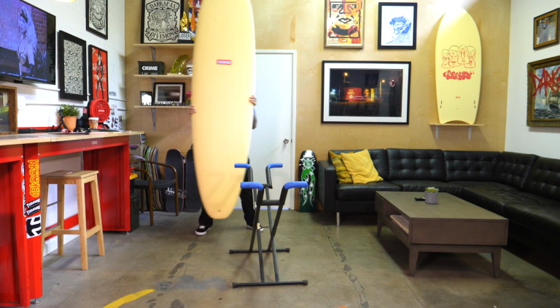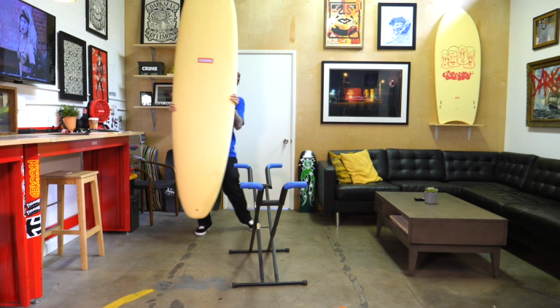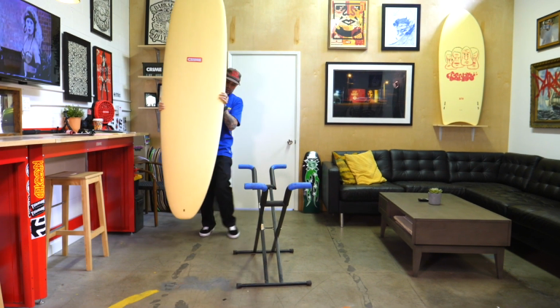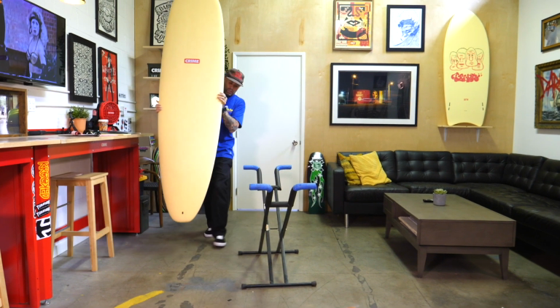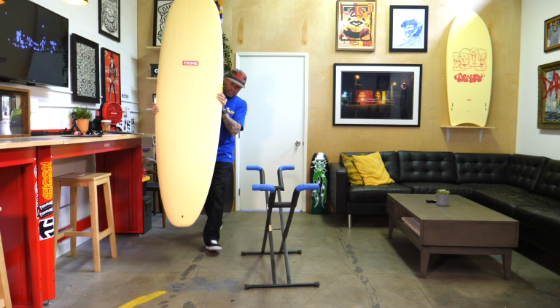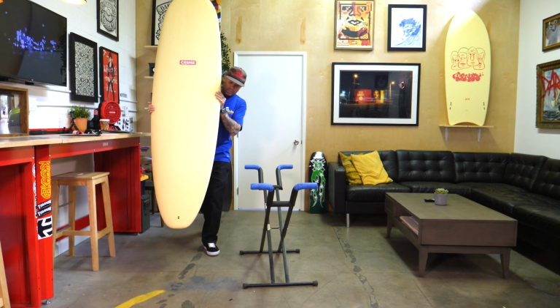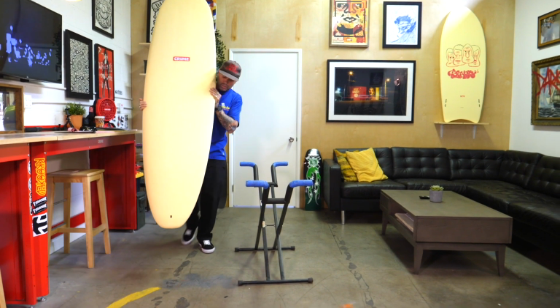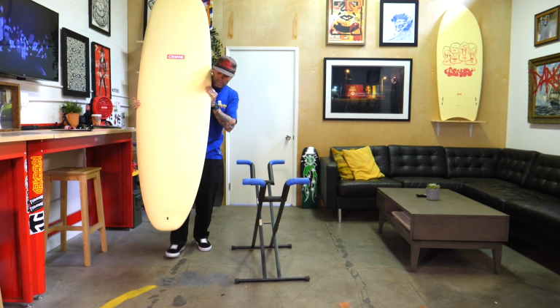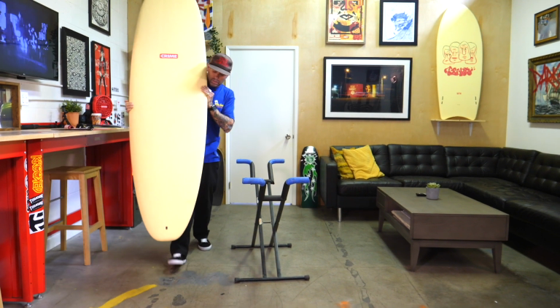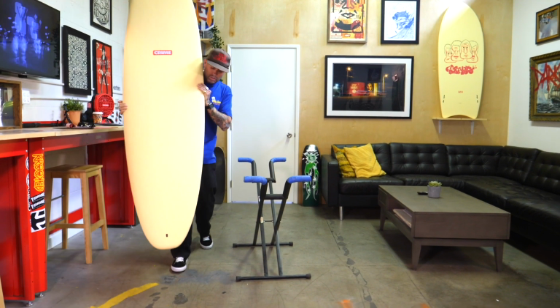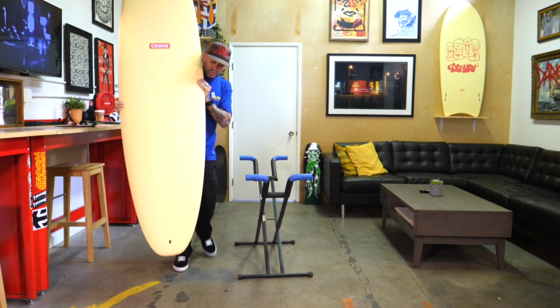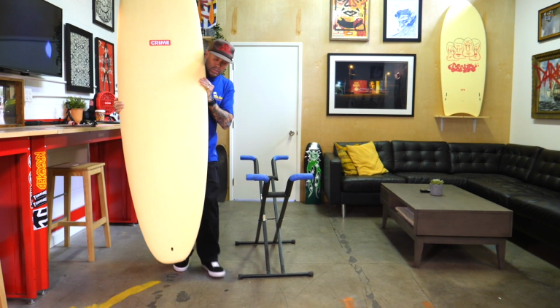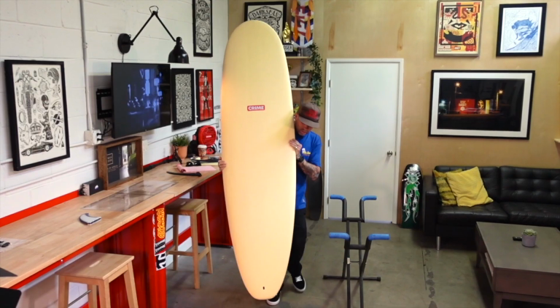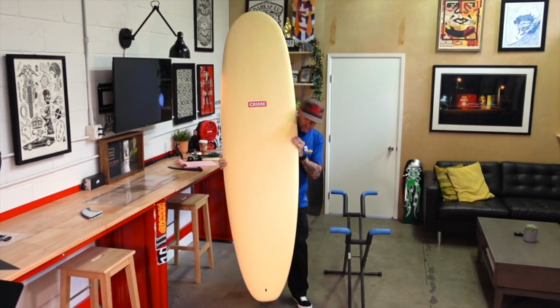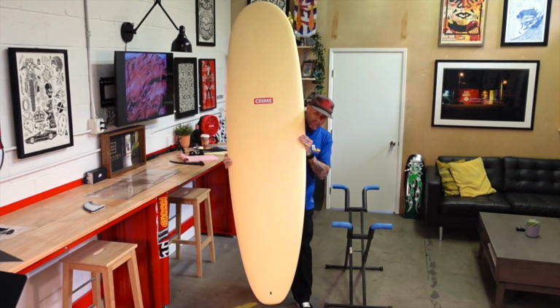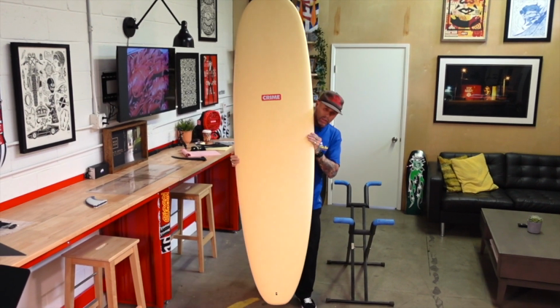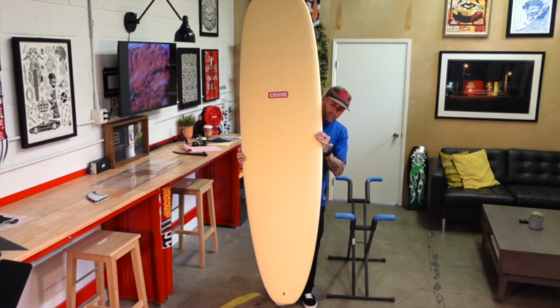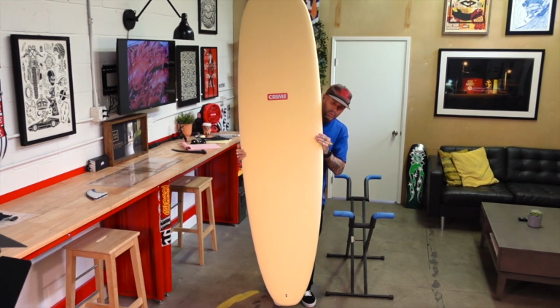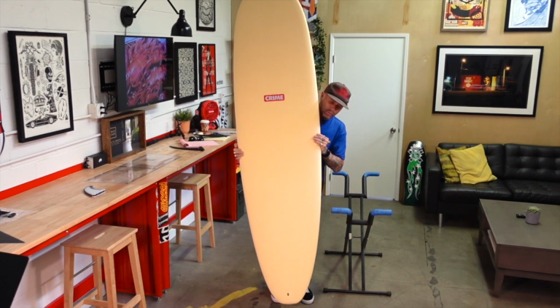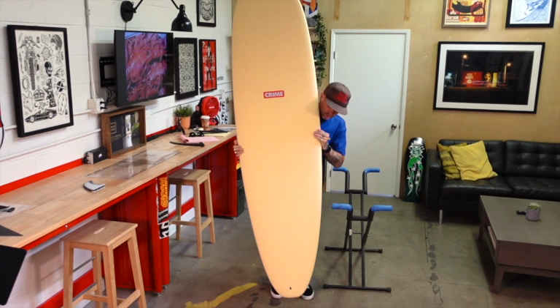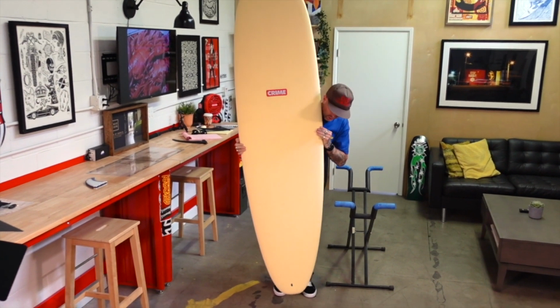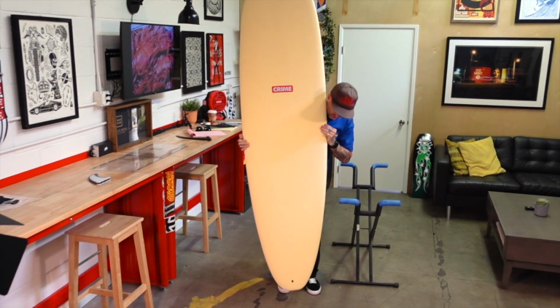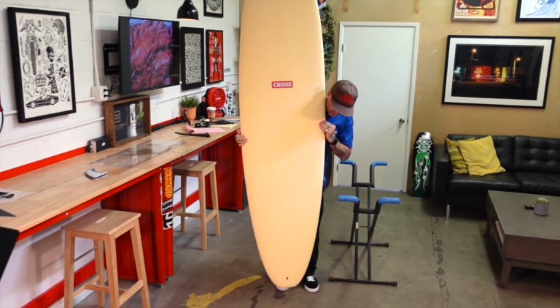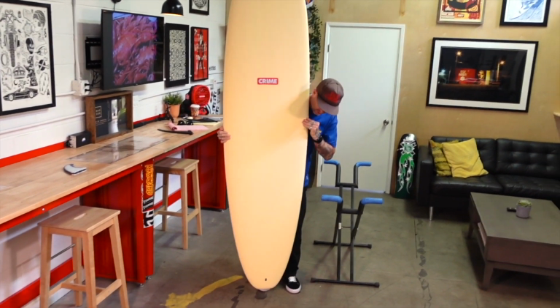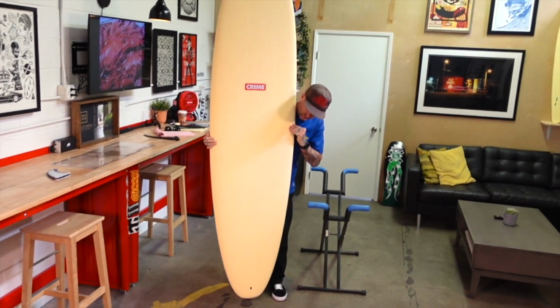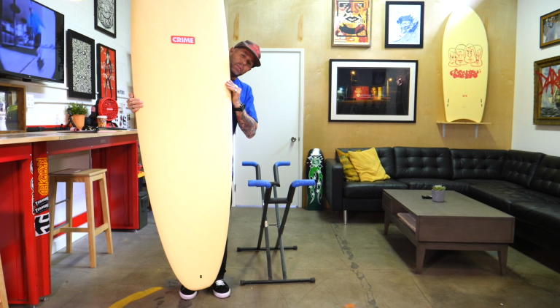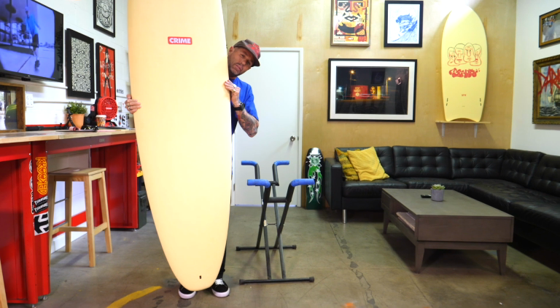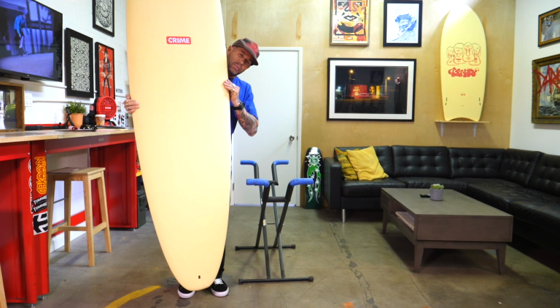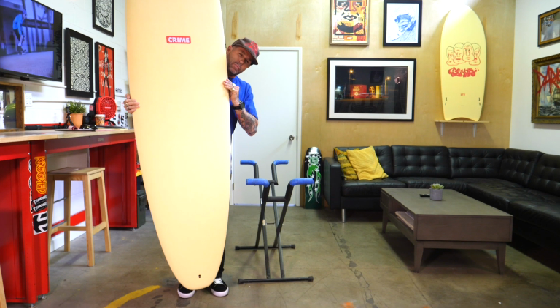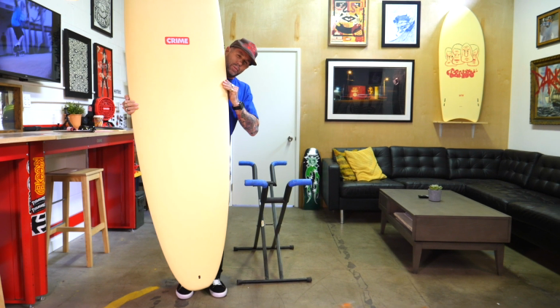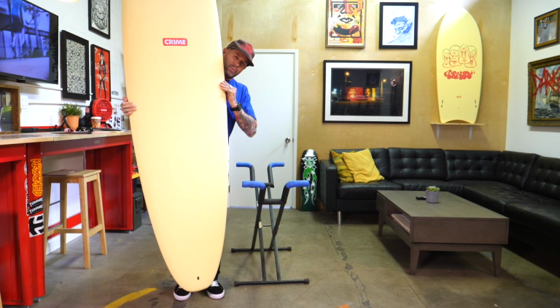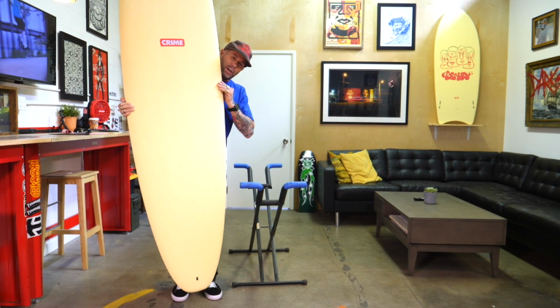A Grant Noble Crime Stubby. You can get a little visual of that outline there. Easy surfboard to ride.